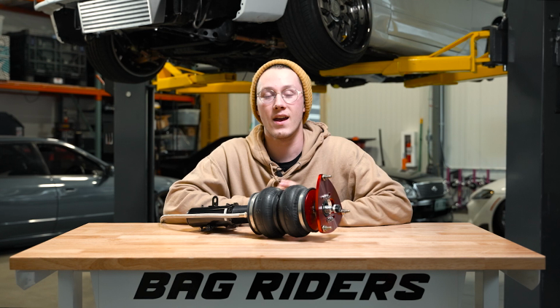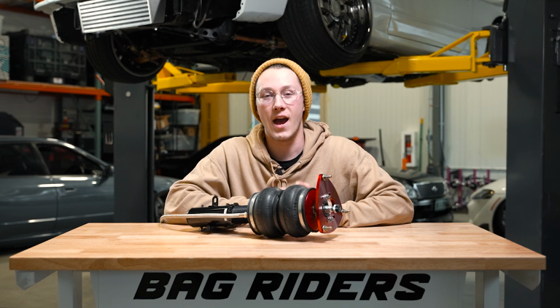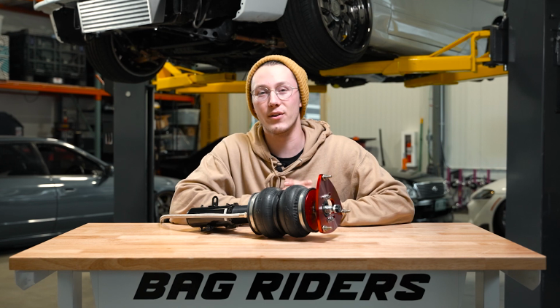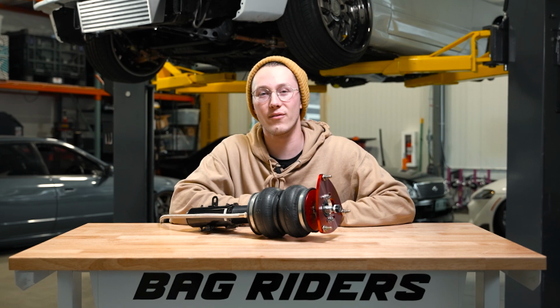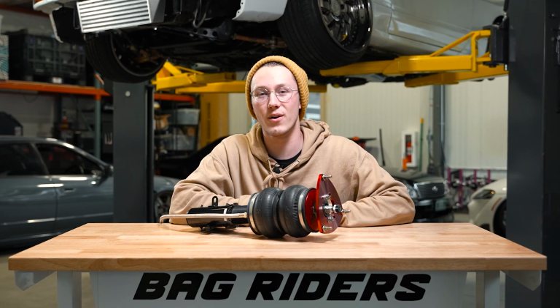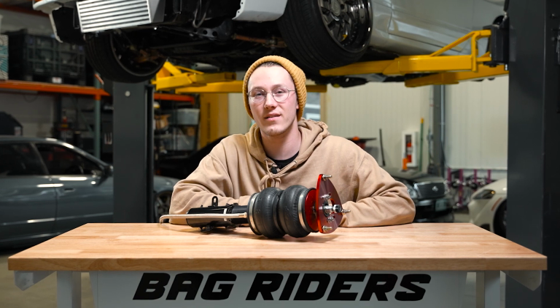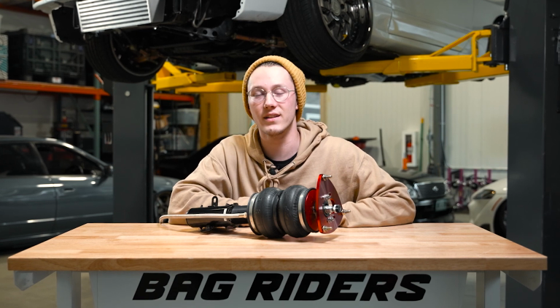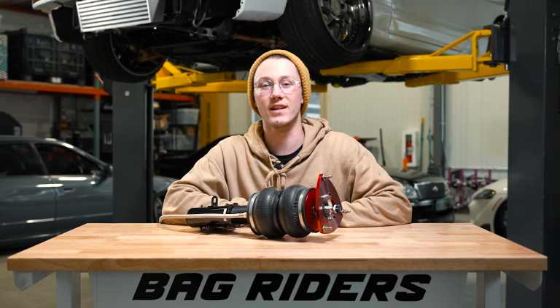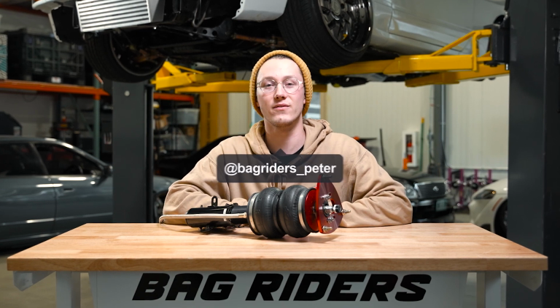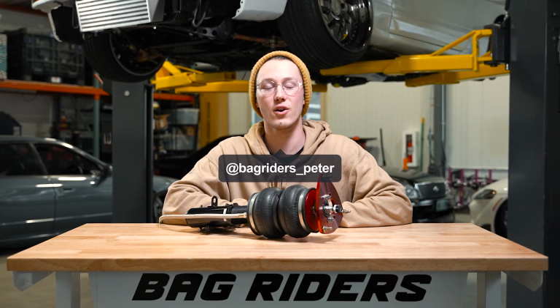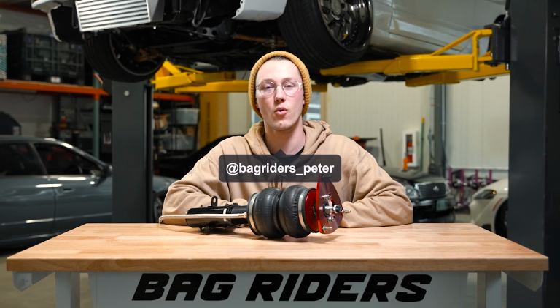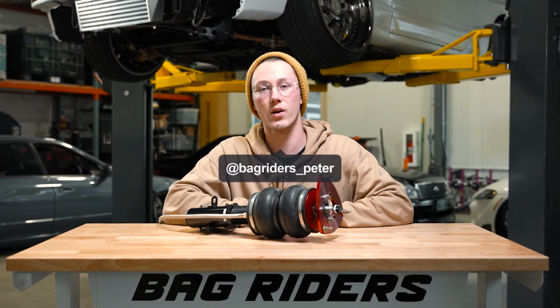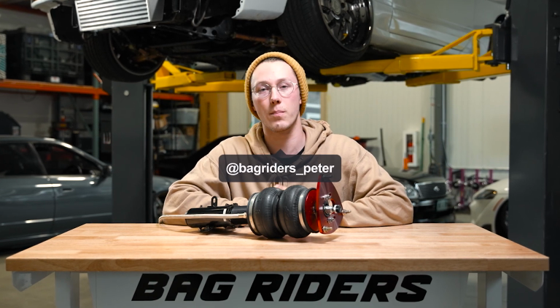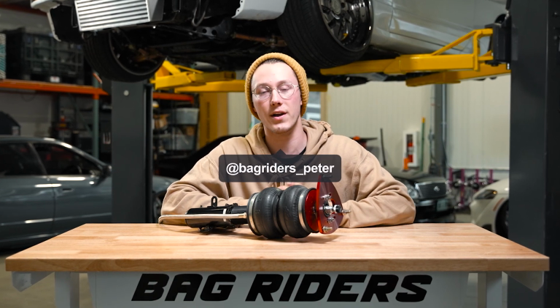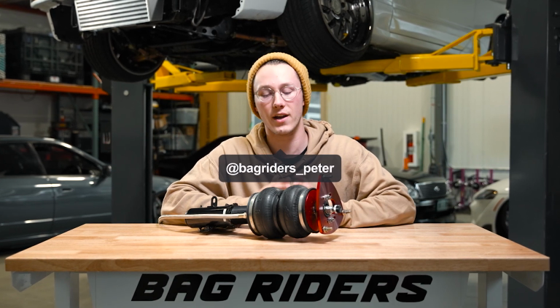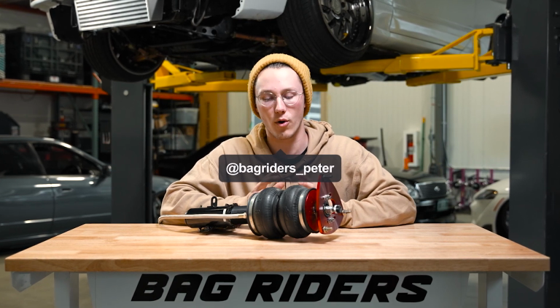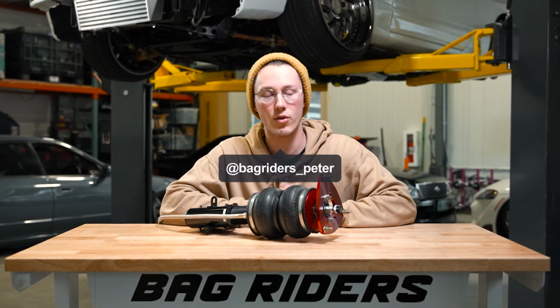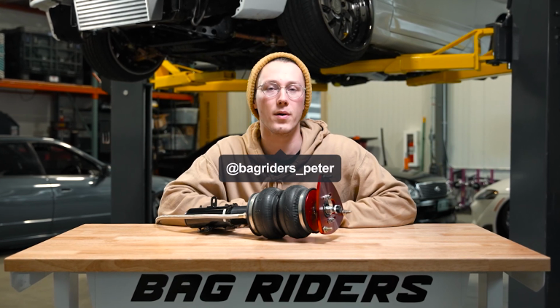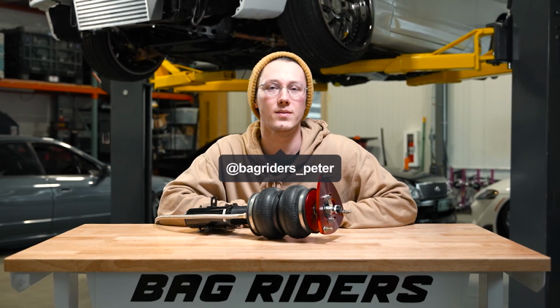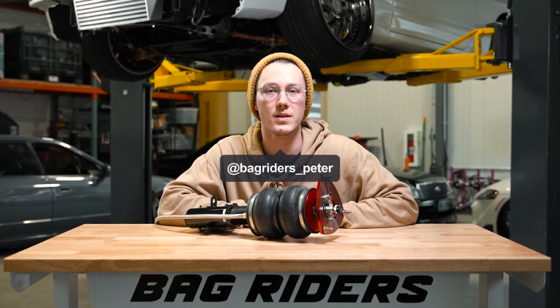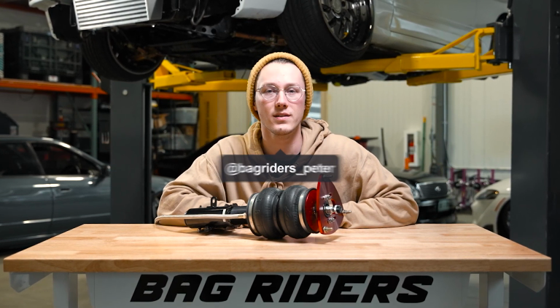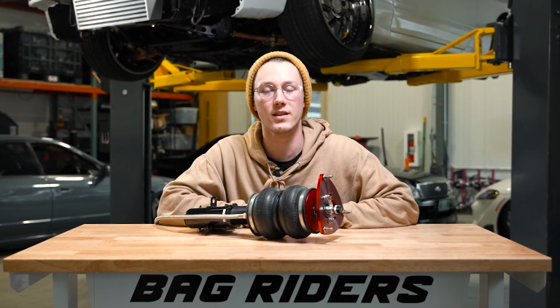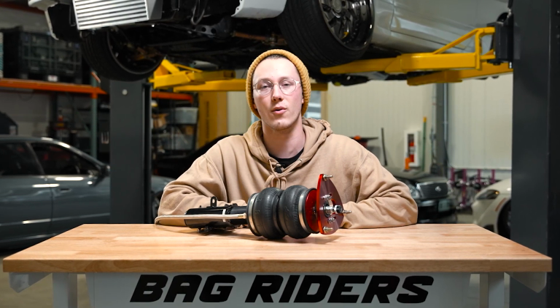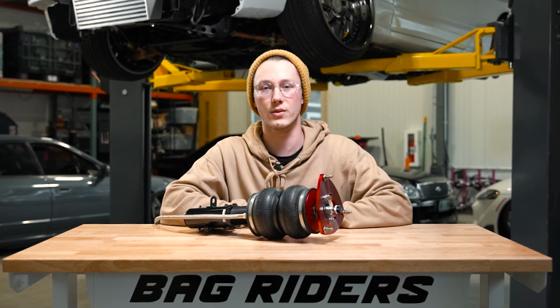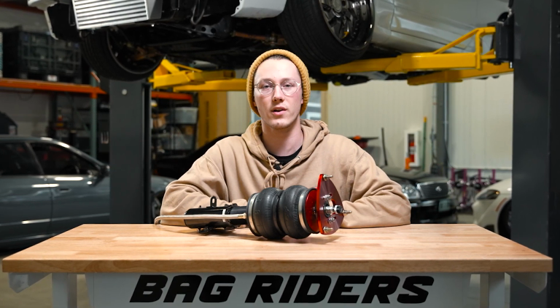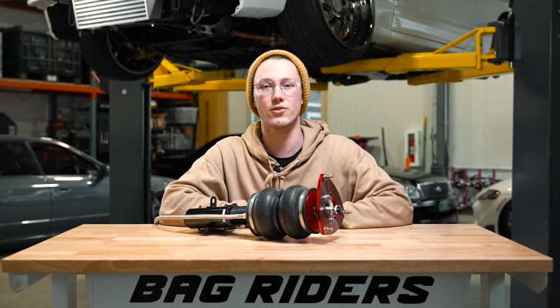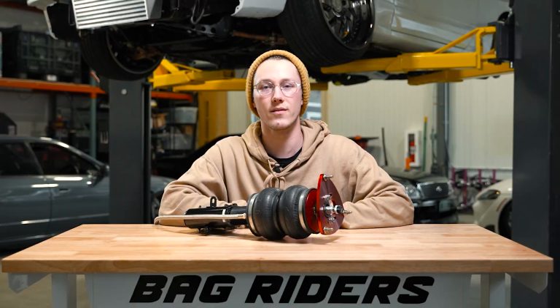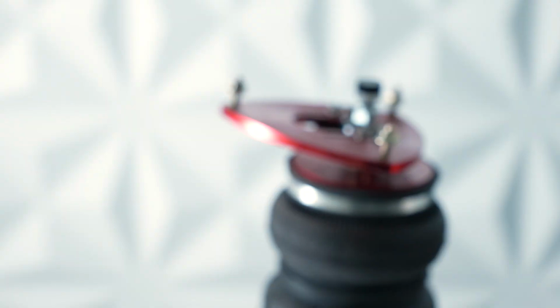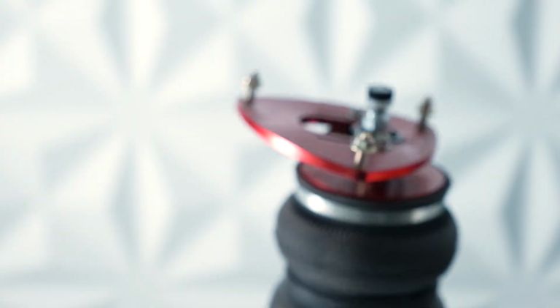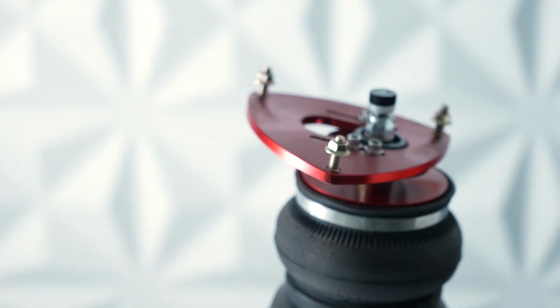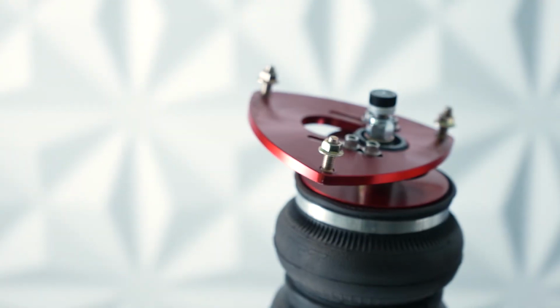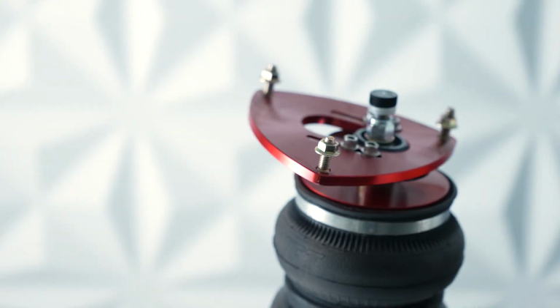Howdy everyone! In today's video, we're gonna break down all the parts and pieces that go into an air strut. So let's get into it.